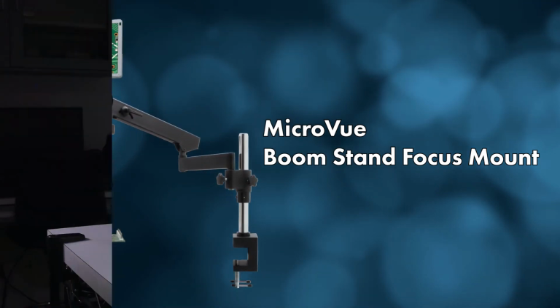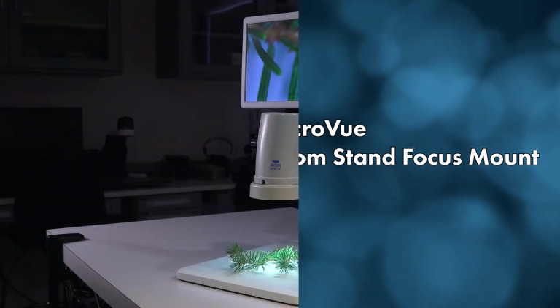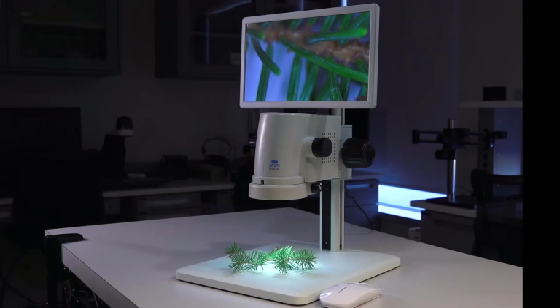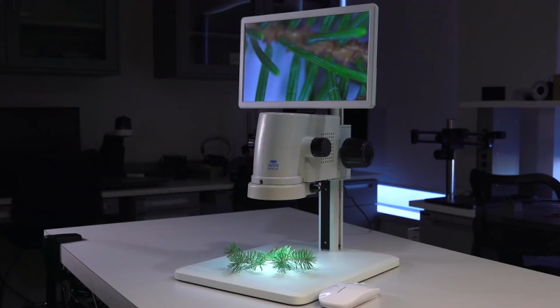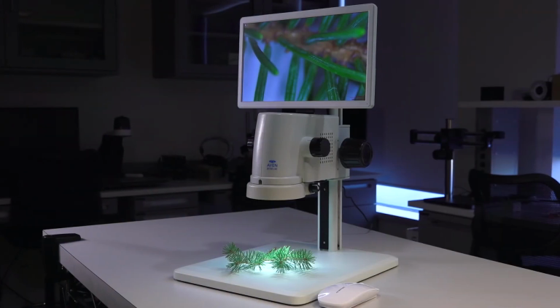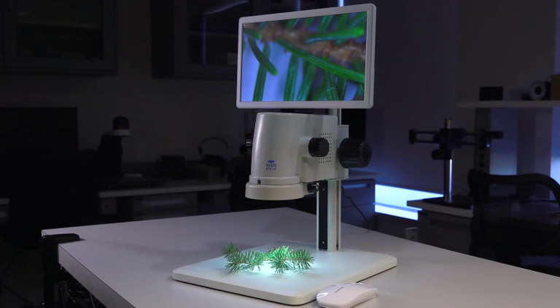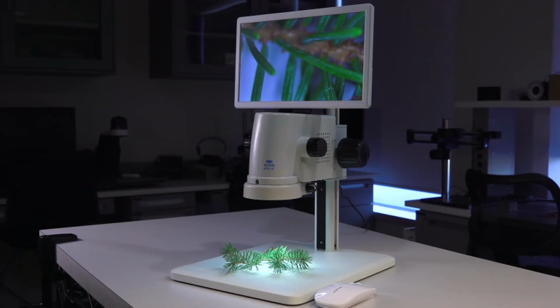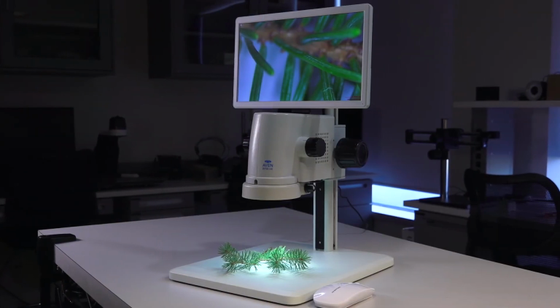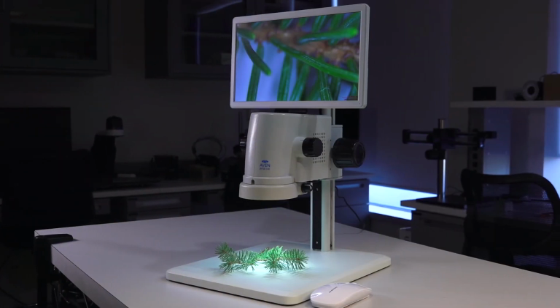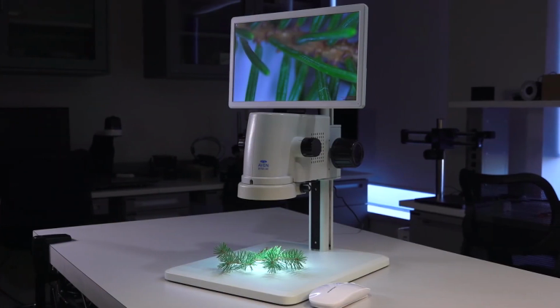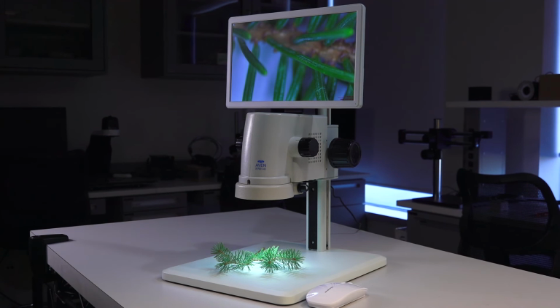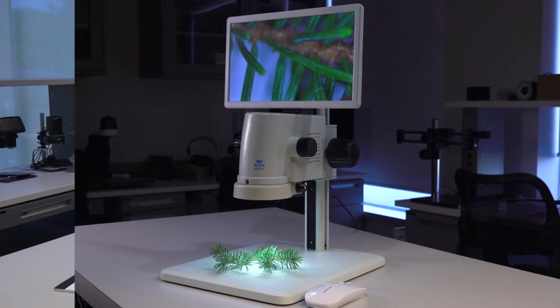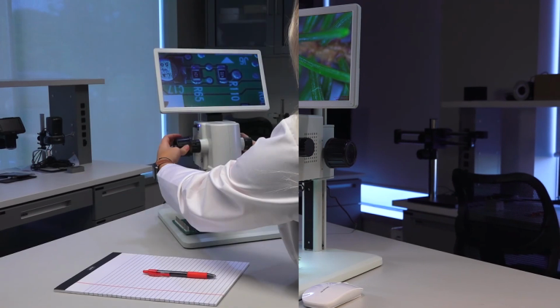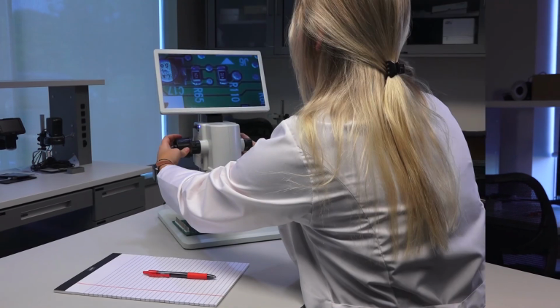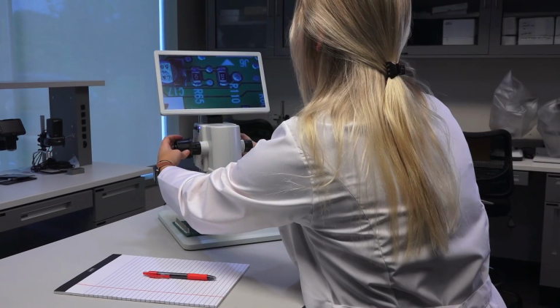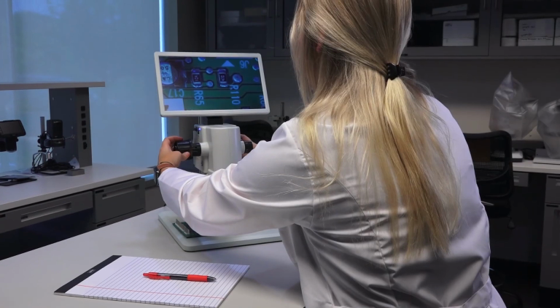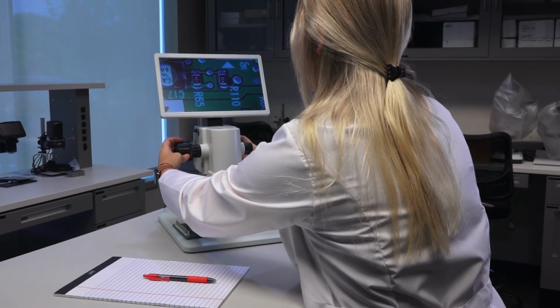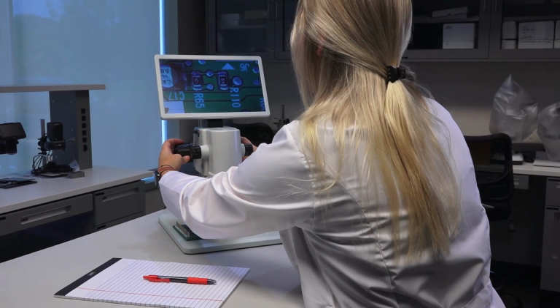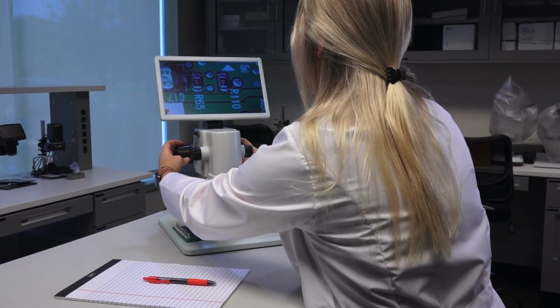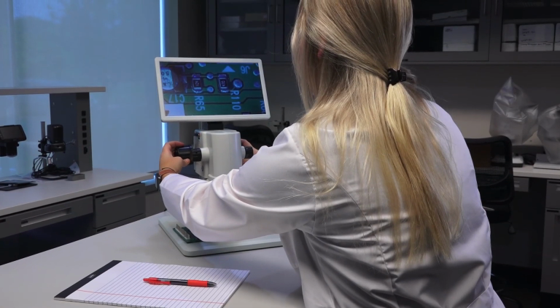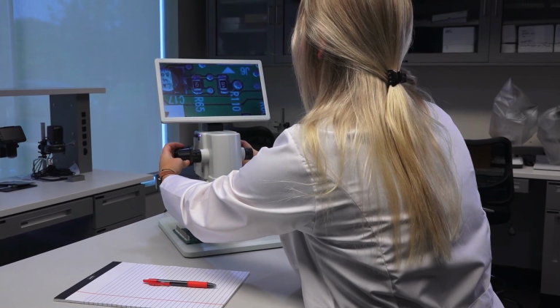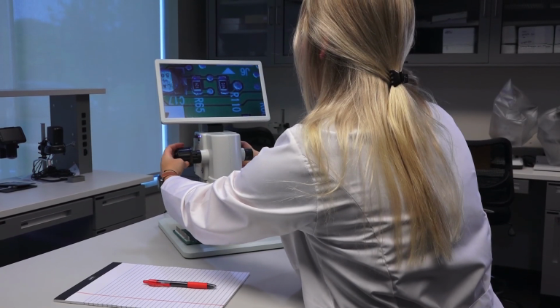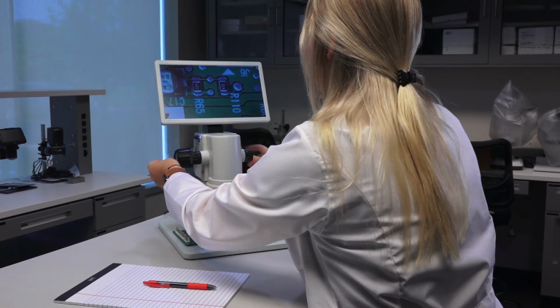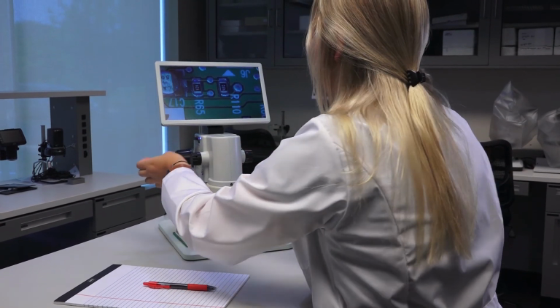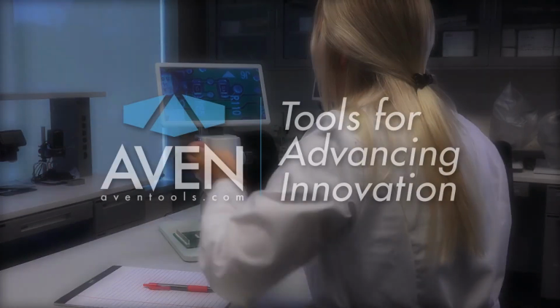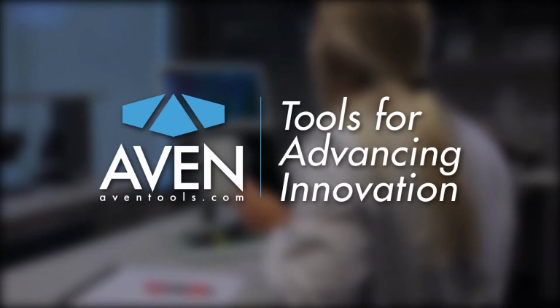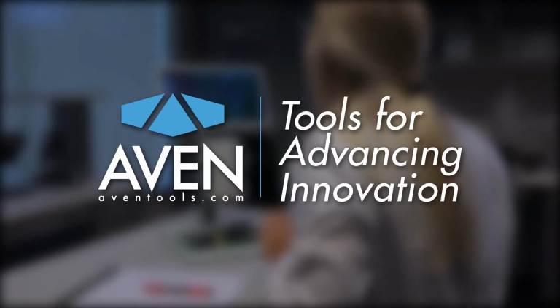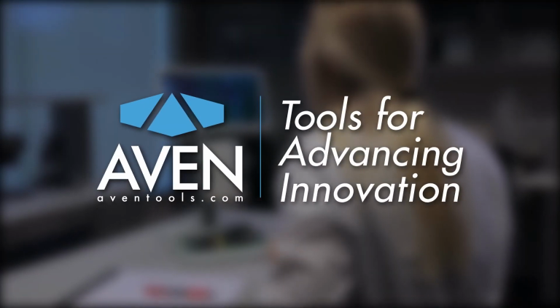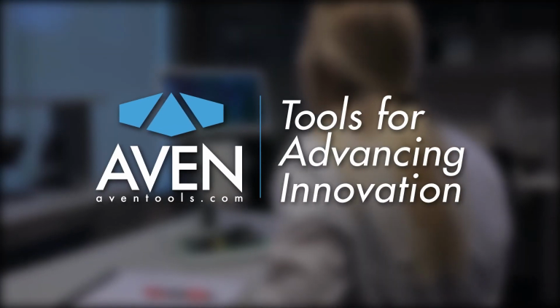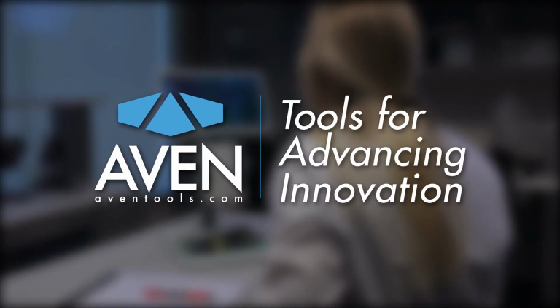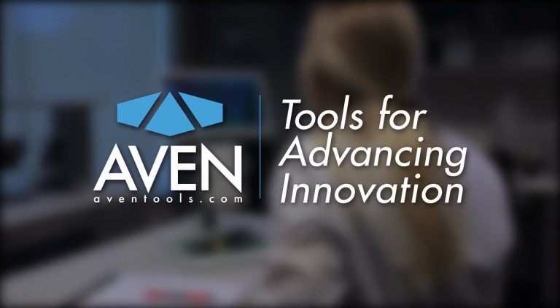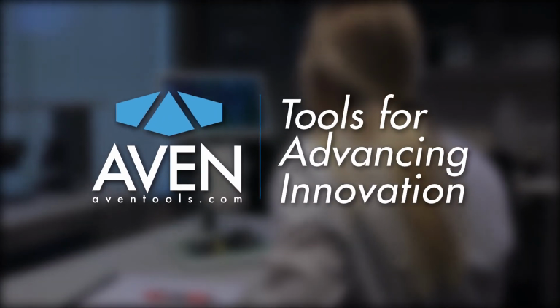Avon's MicroView digital microscope — all in one inspection. For more information, visit avontools.com.